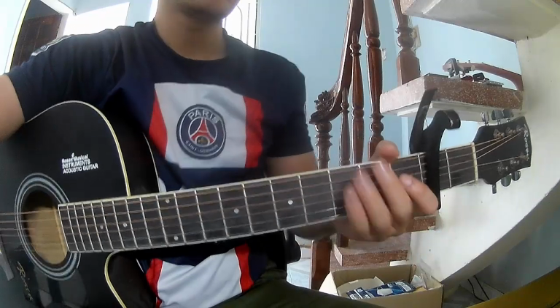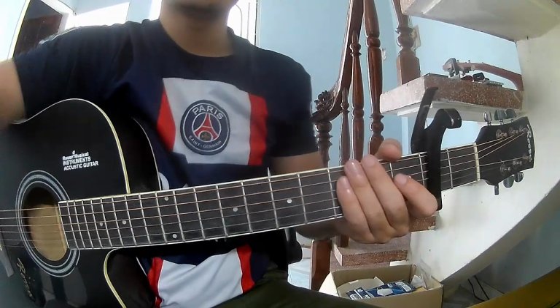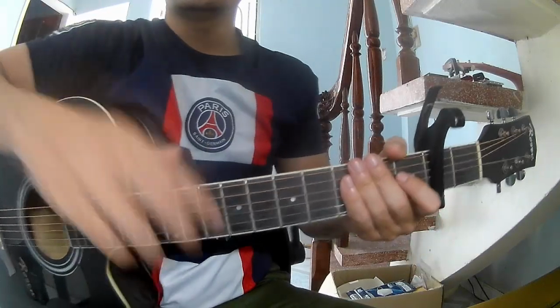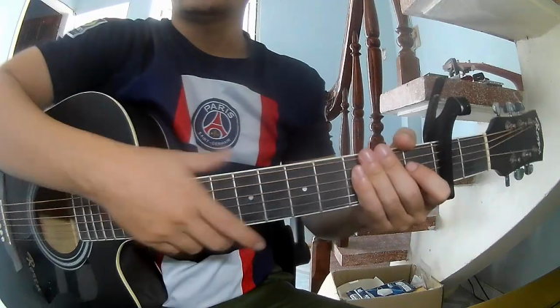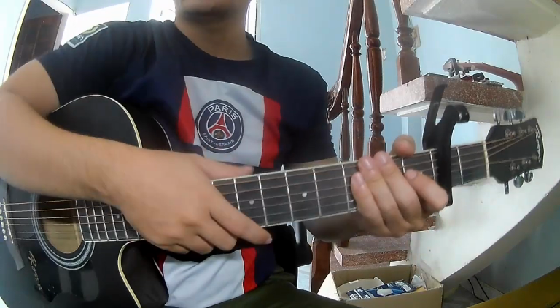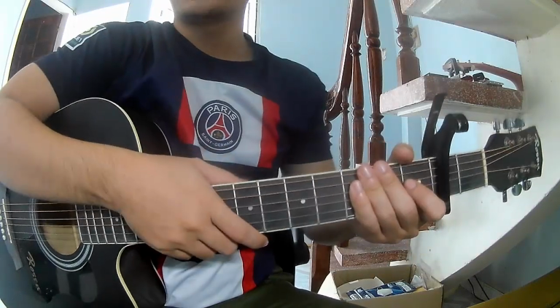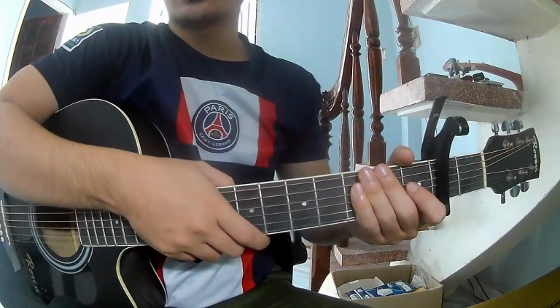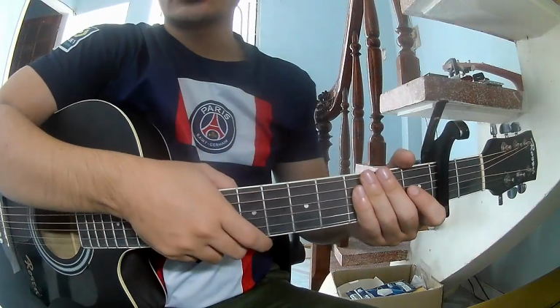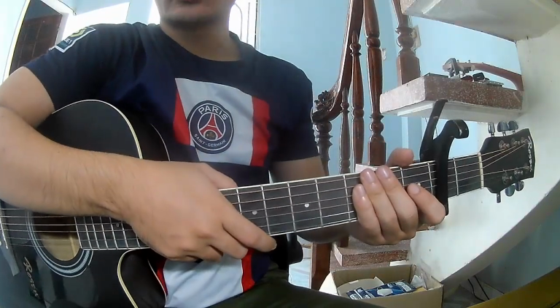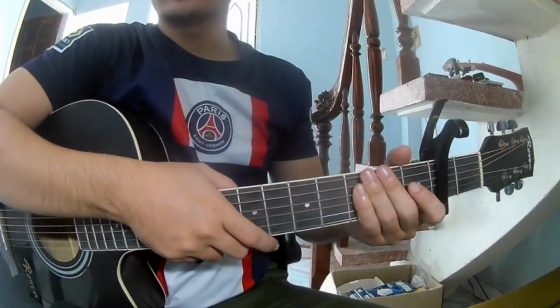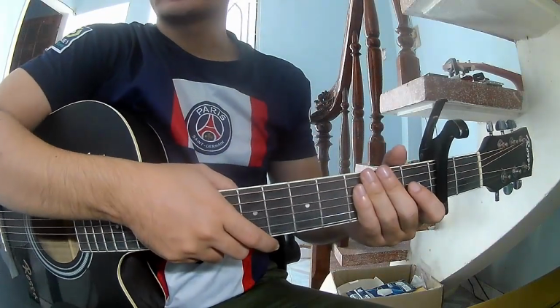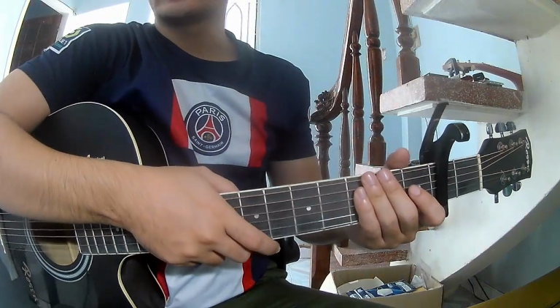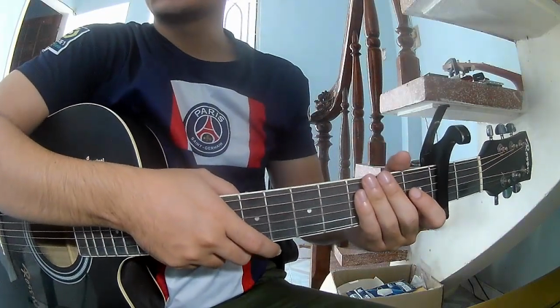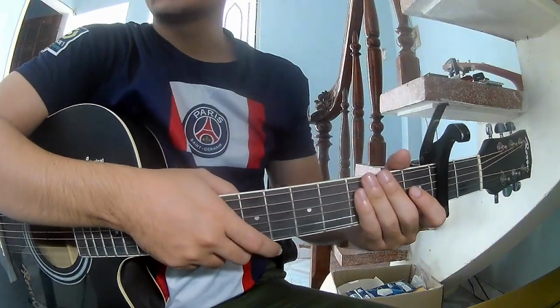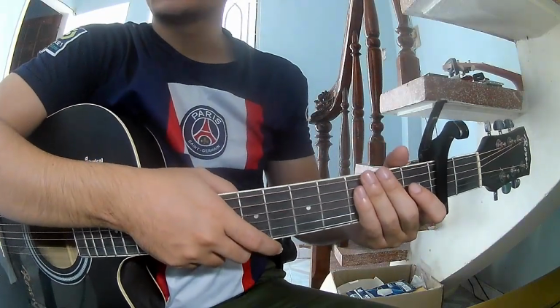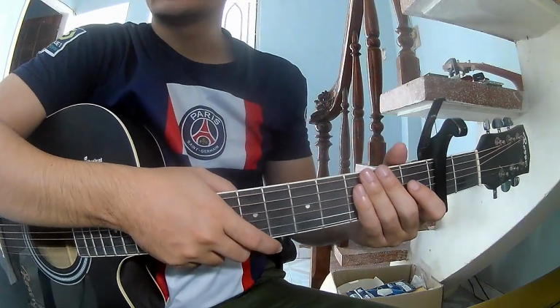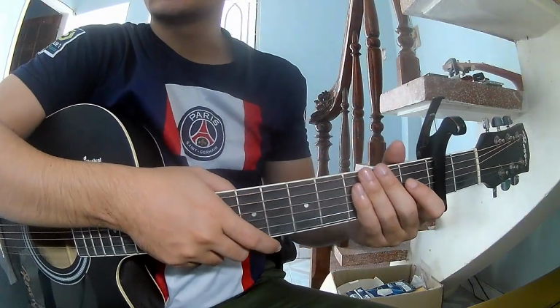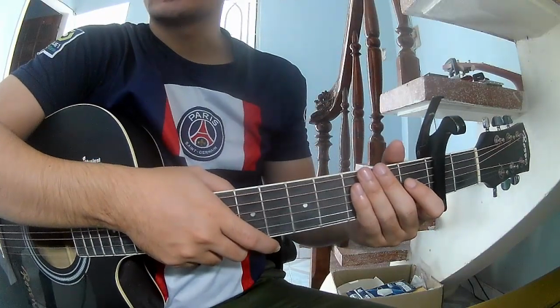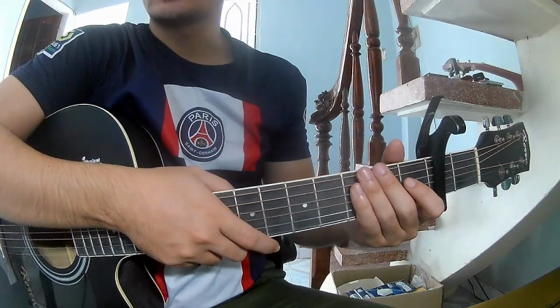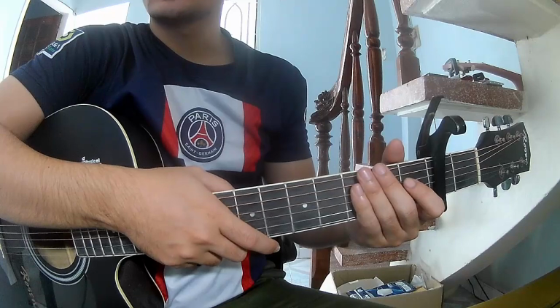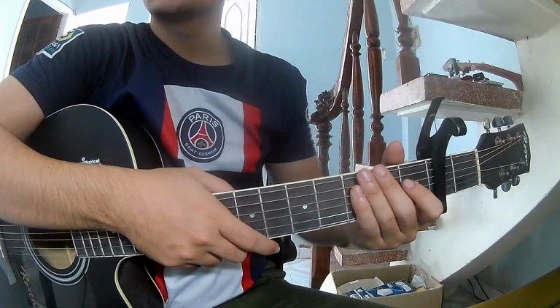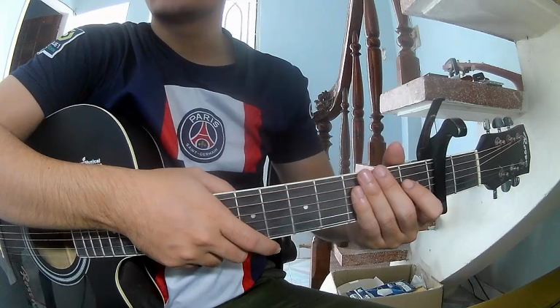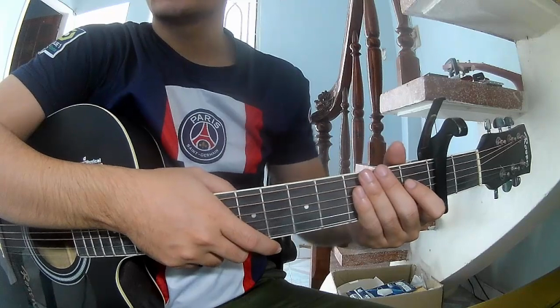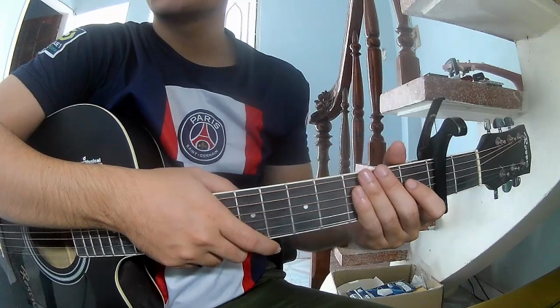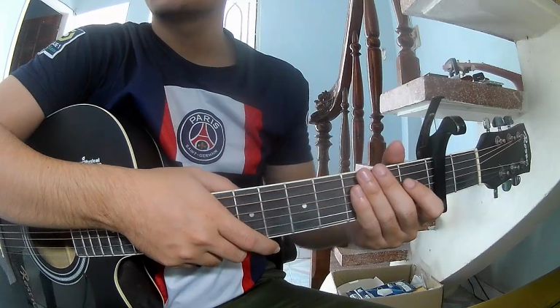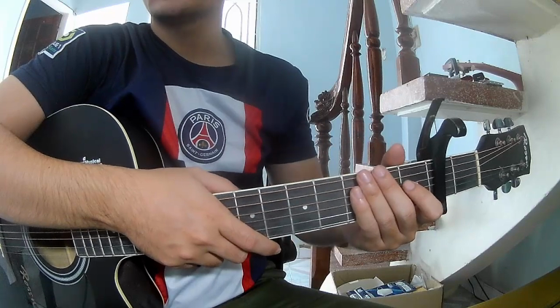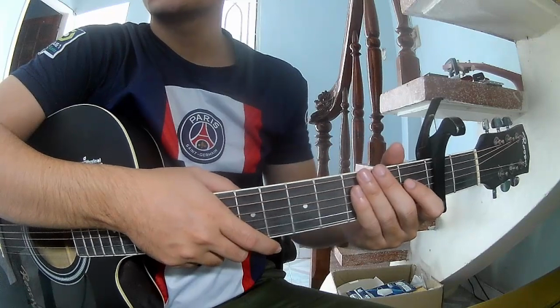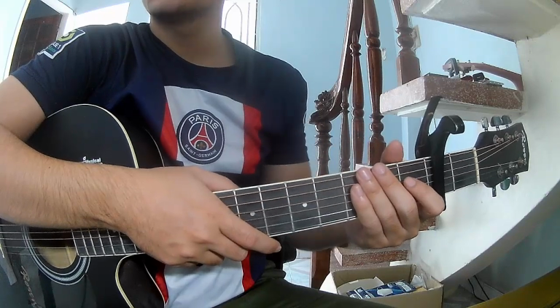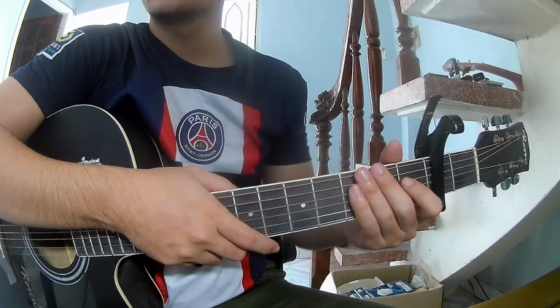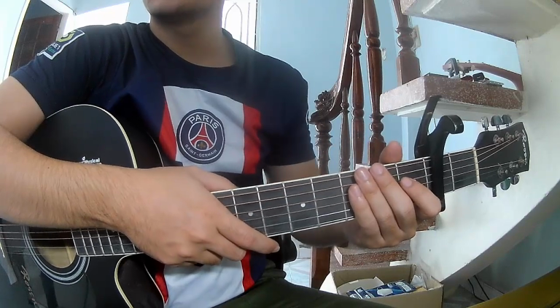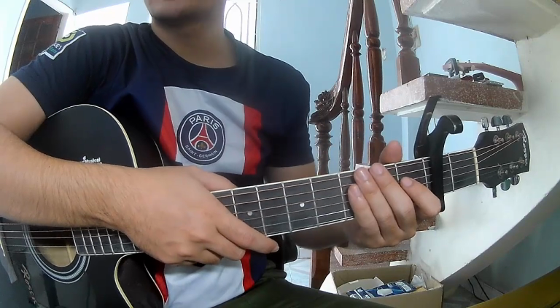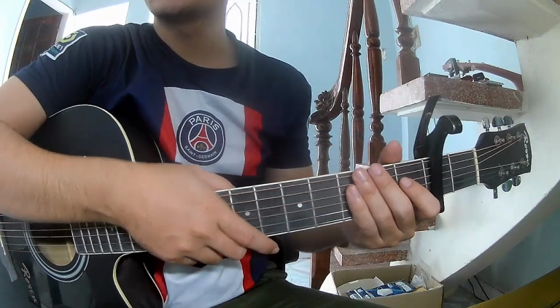Hi everyone, today we'll see how to play Alandria by Foo Fighters.